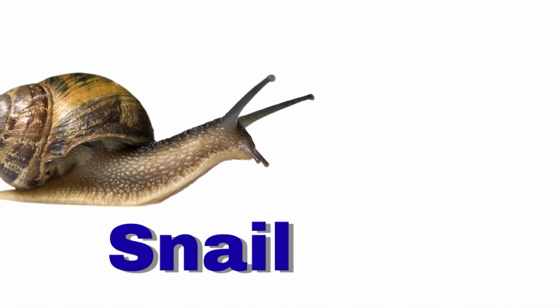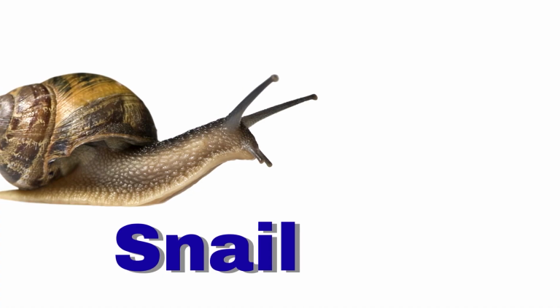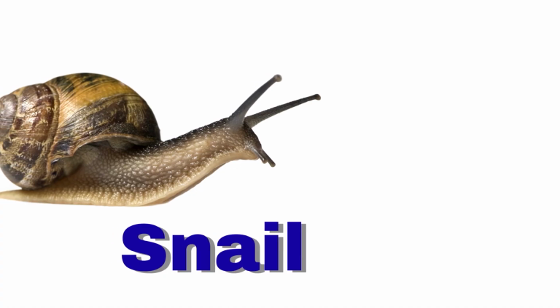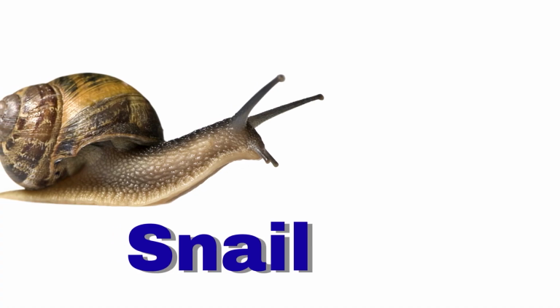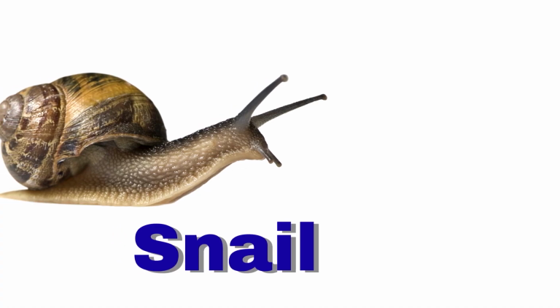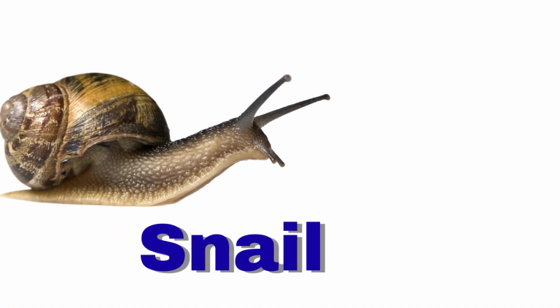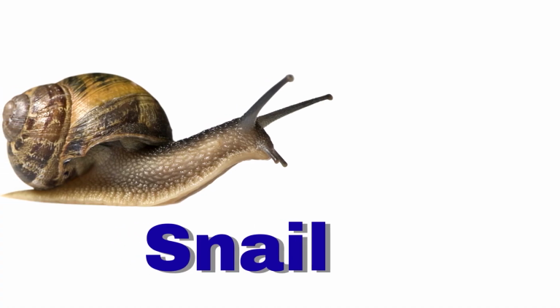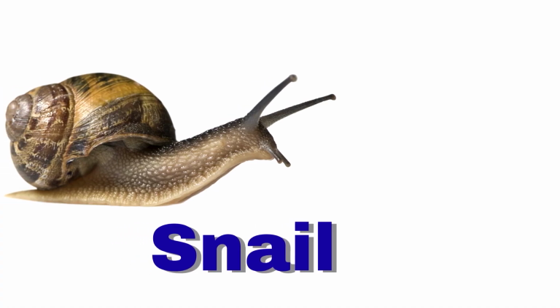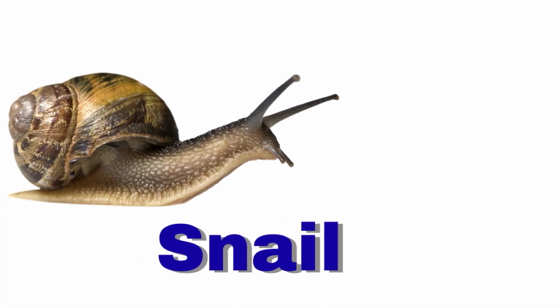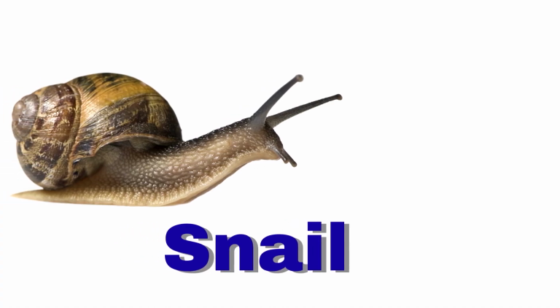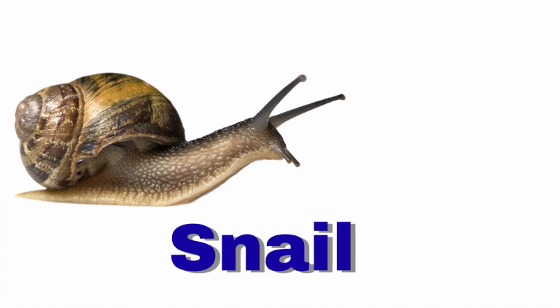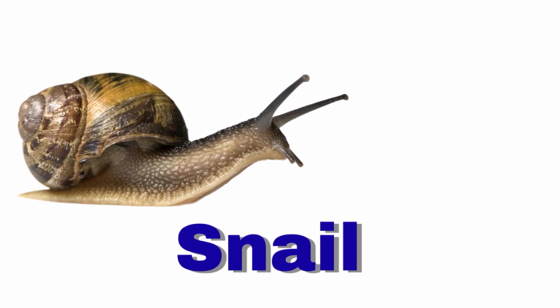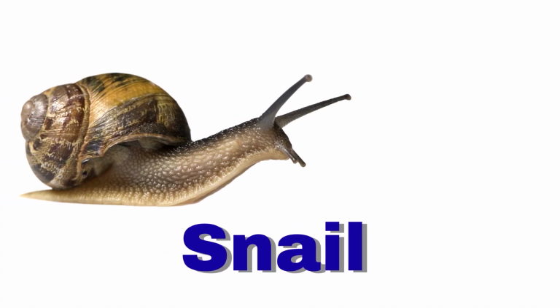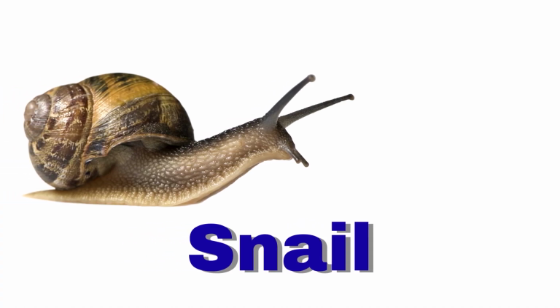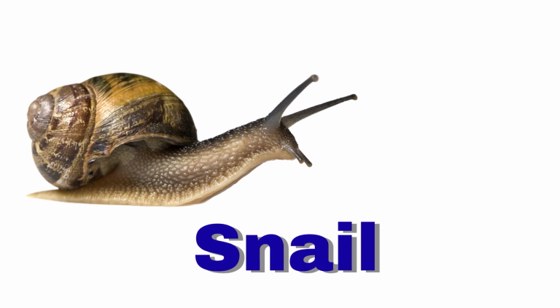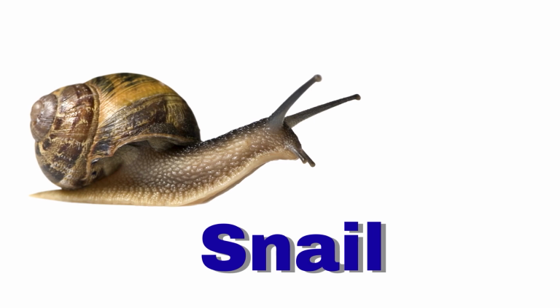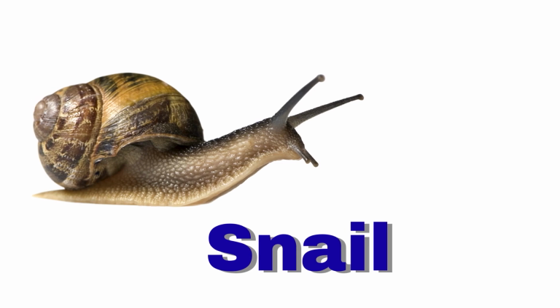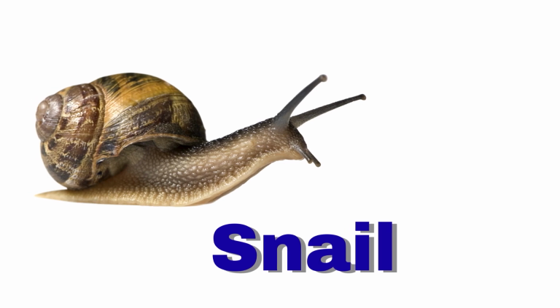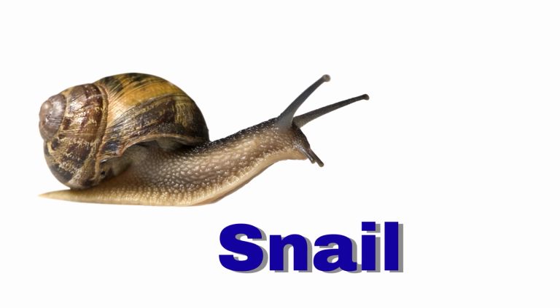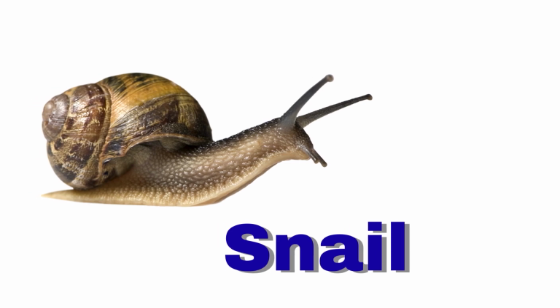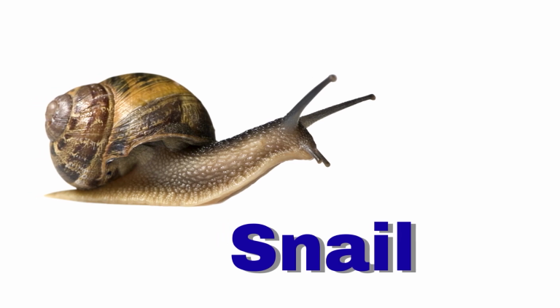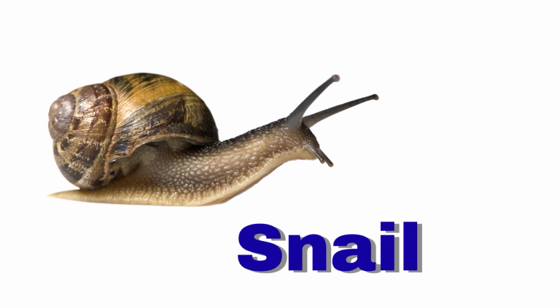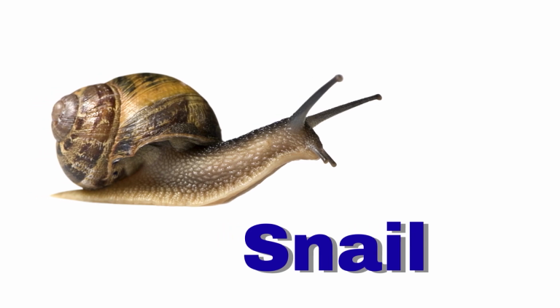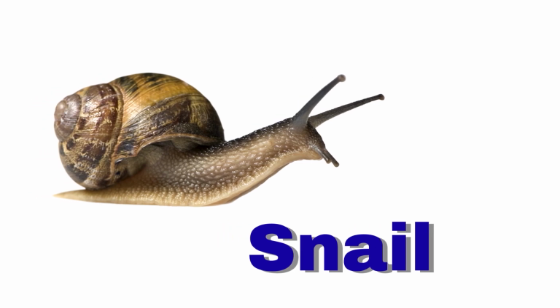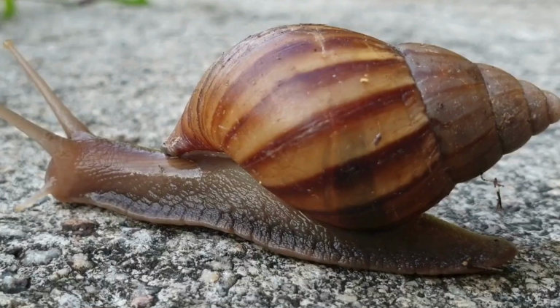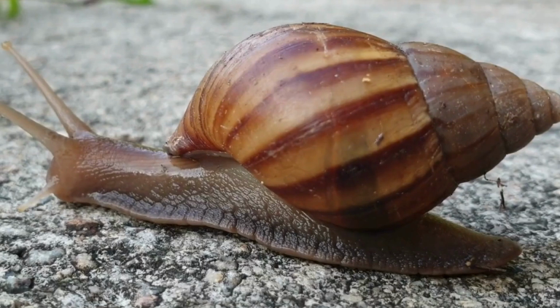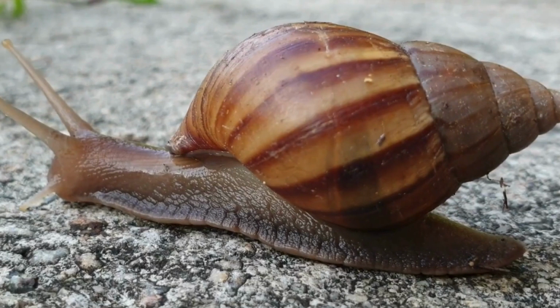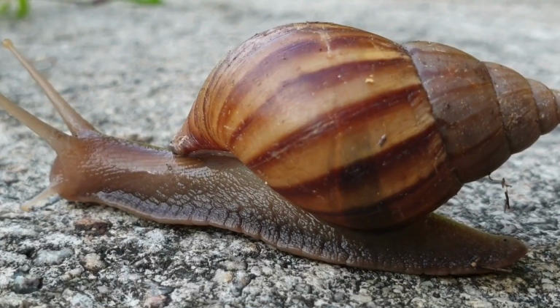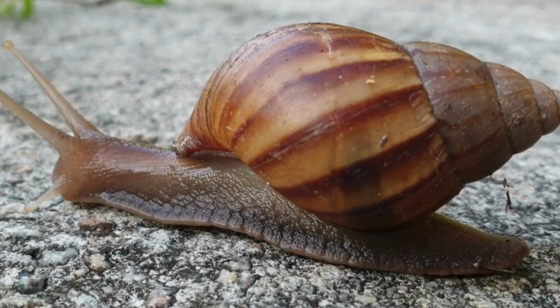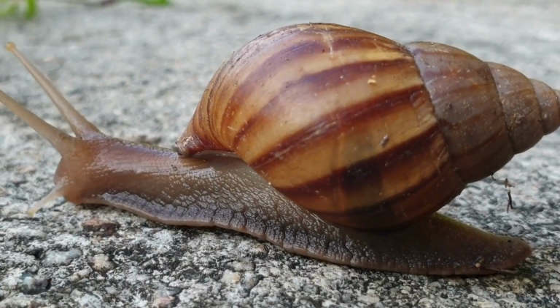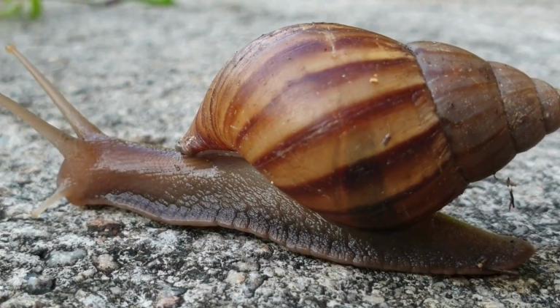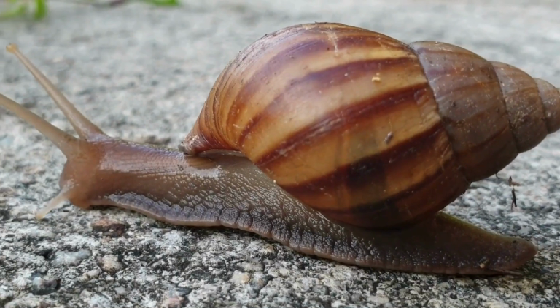Snail. A snail carries its shell on its back. It moves very slowly.